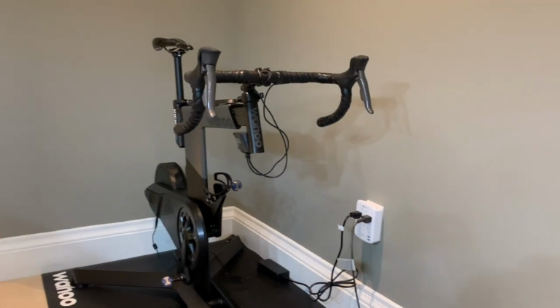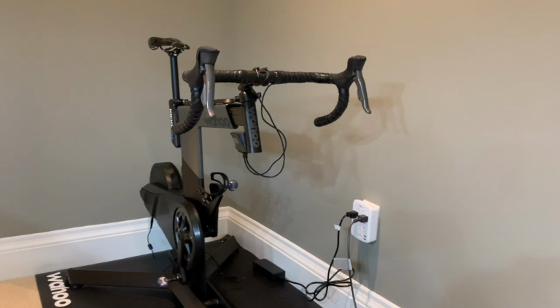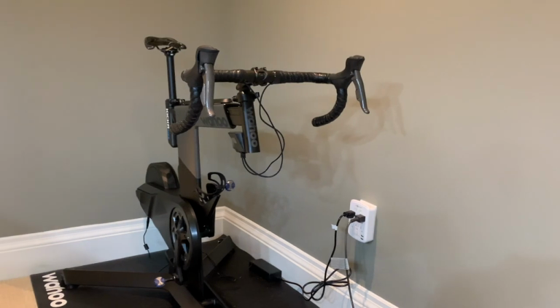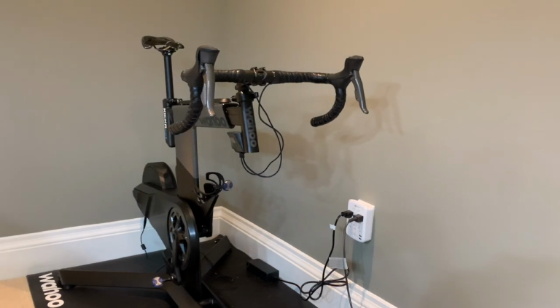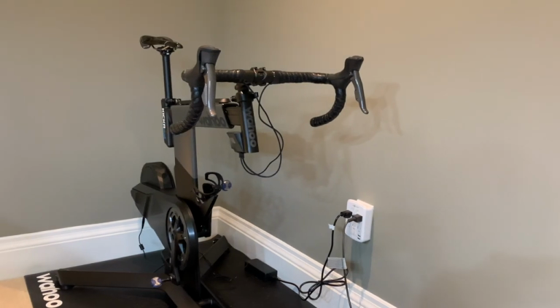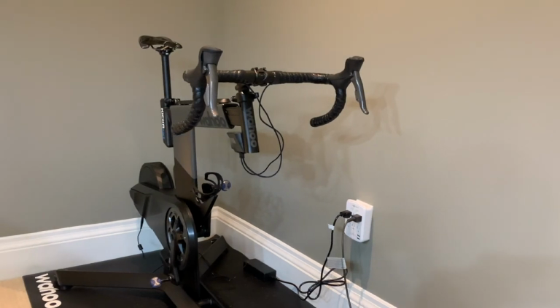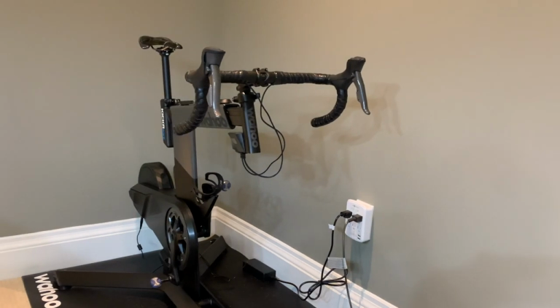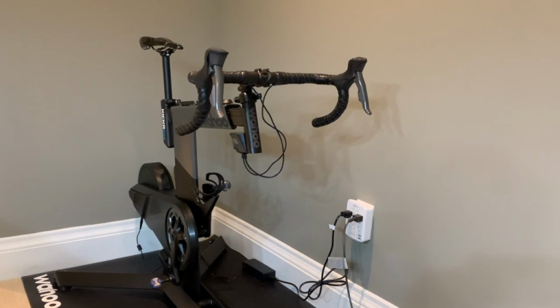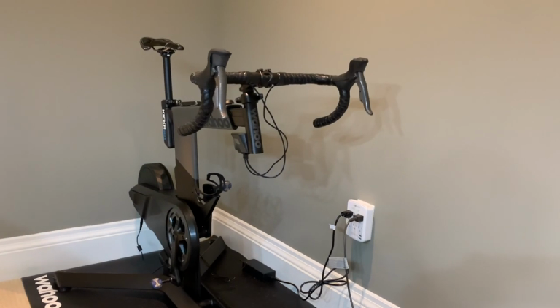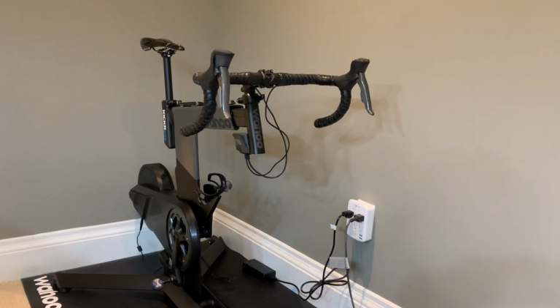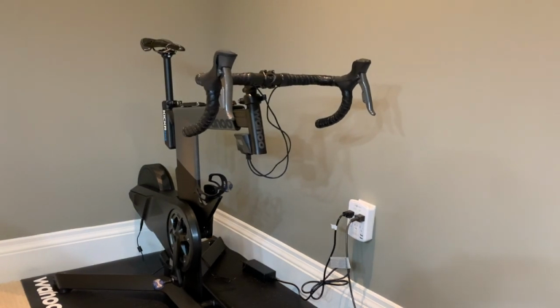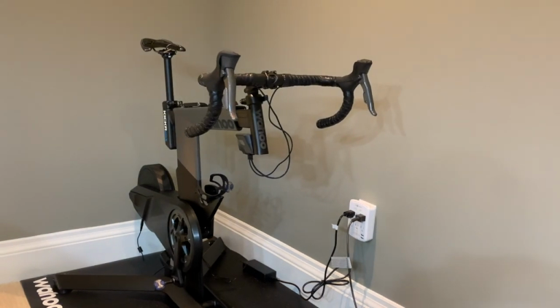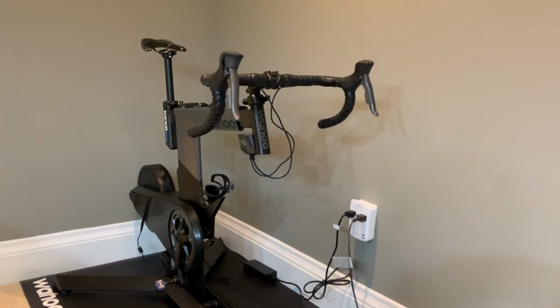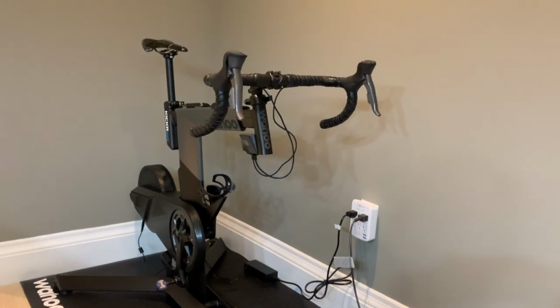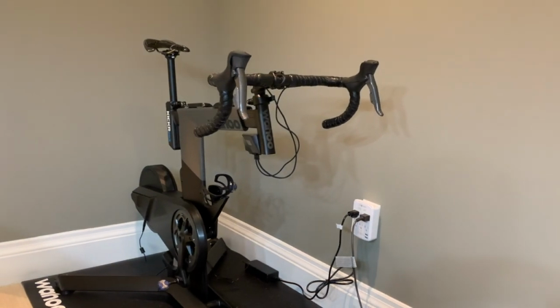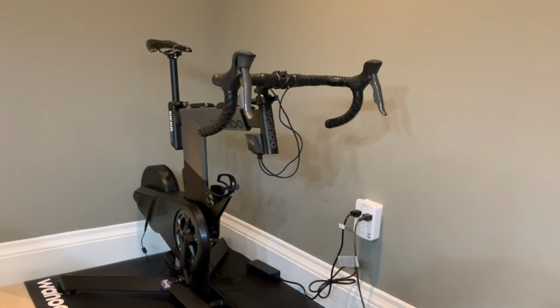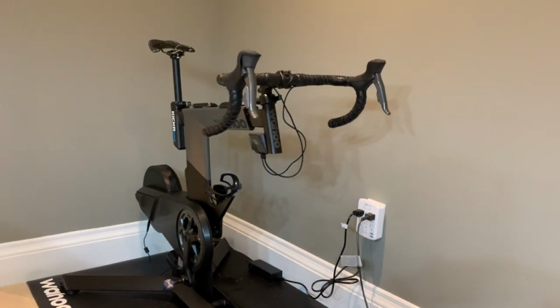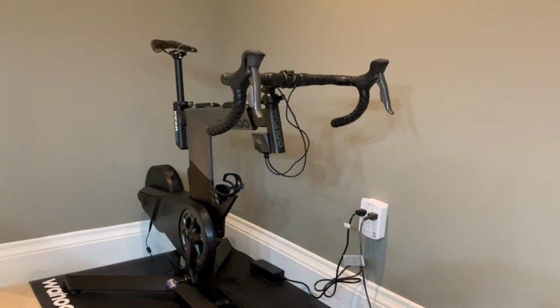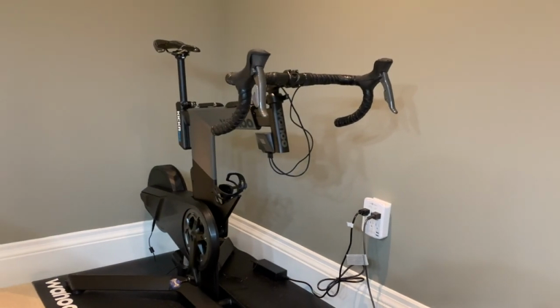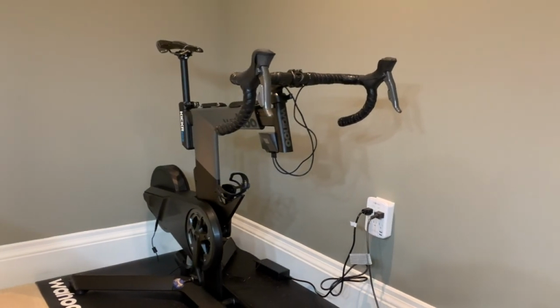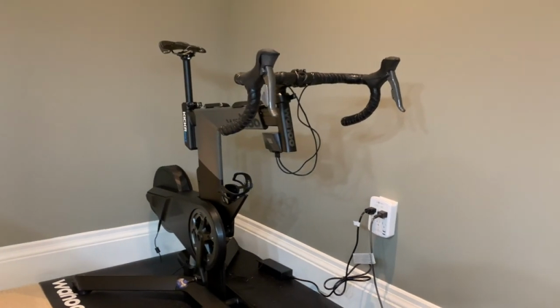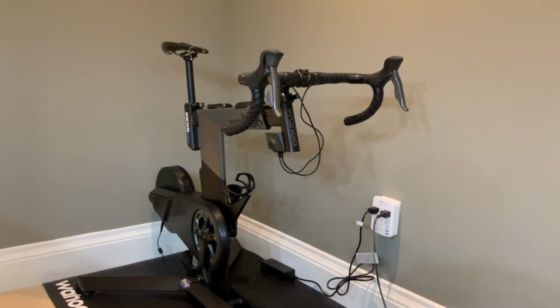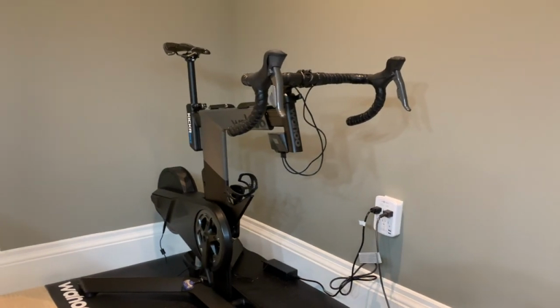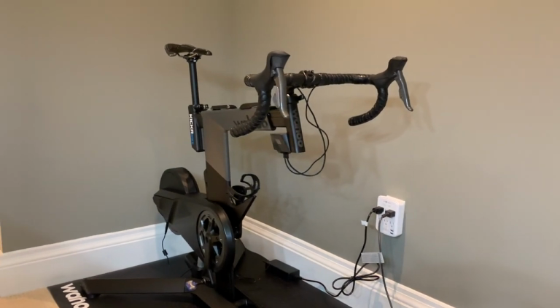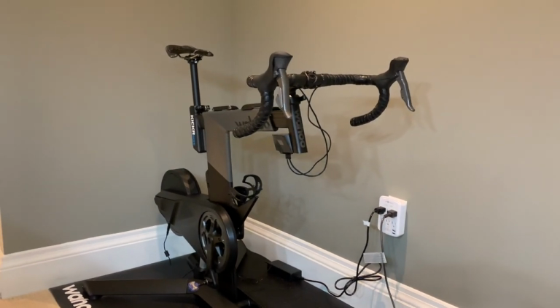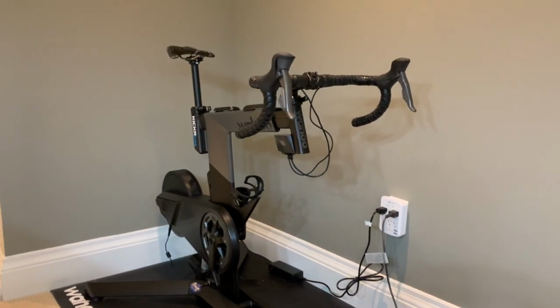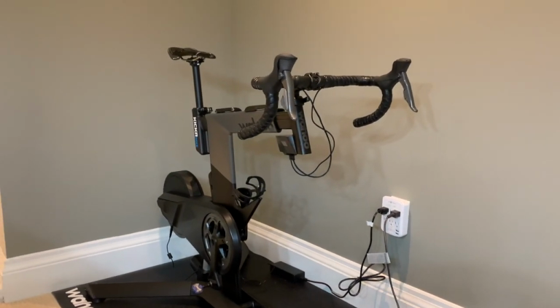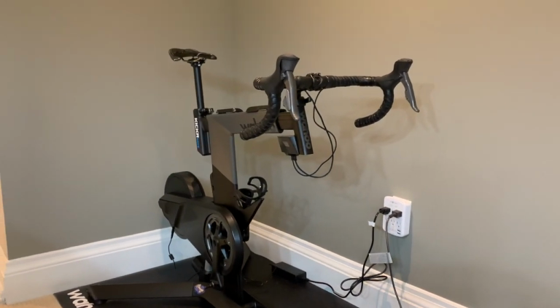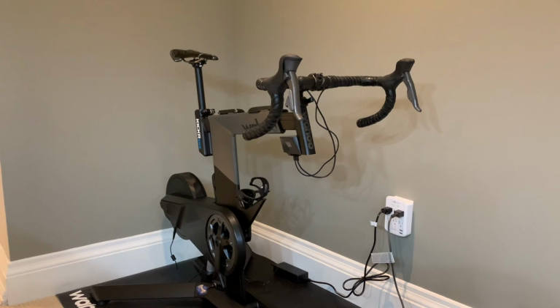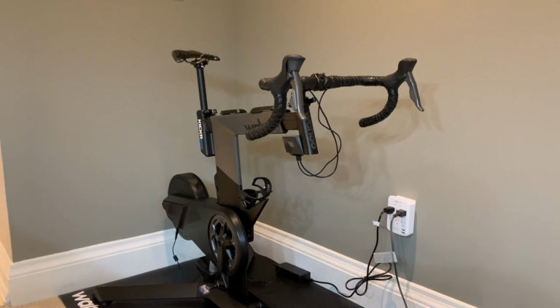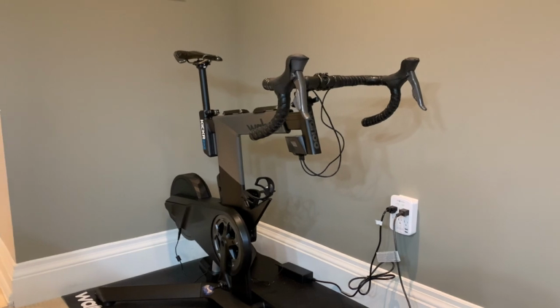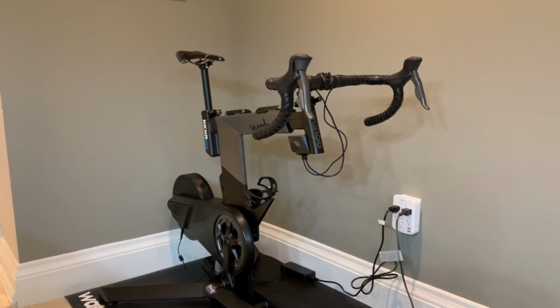The shifting is superb and very much similar to the major electronic groupsets on the market today, whether it's Campagnolo, SRAM, or Shimano. Those that are used to those systems will definitely like the shifting on the Kickr Bike.